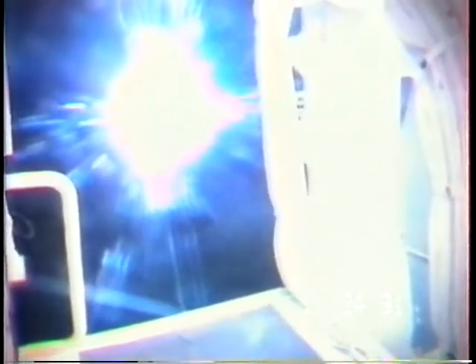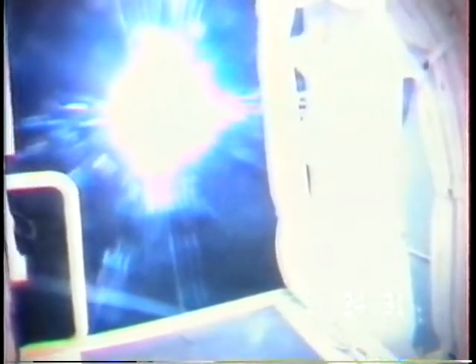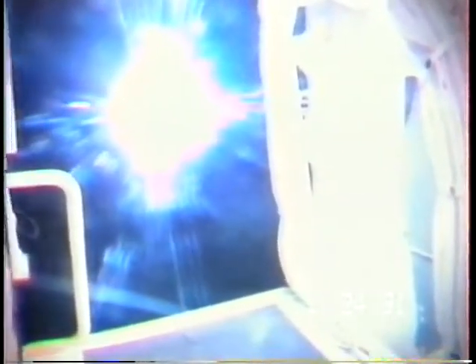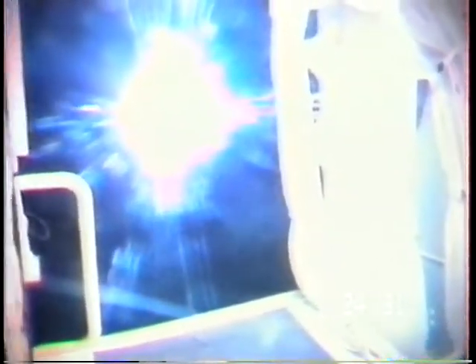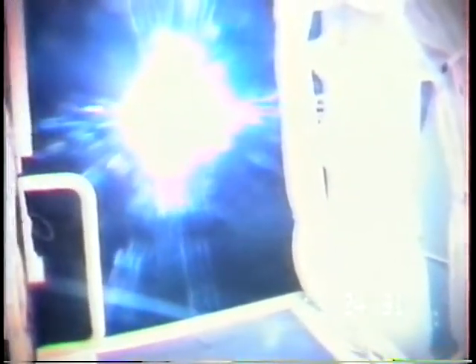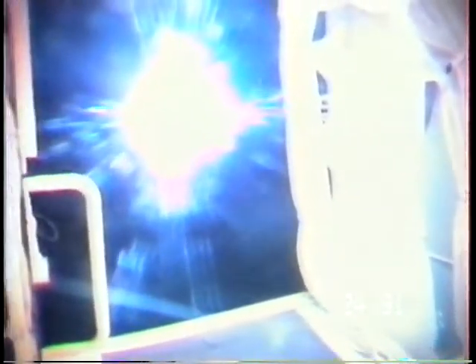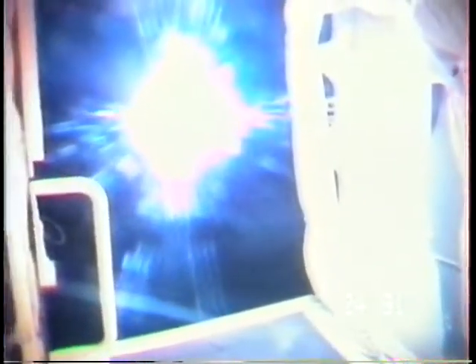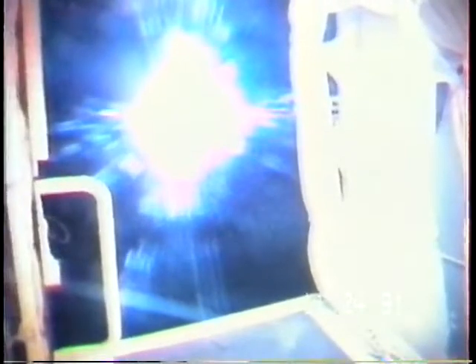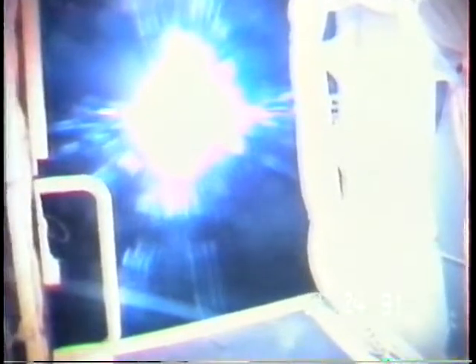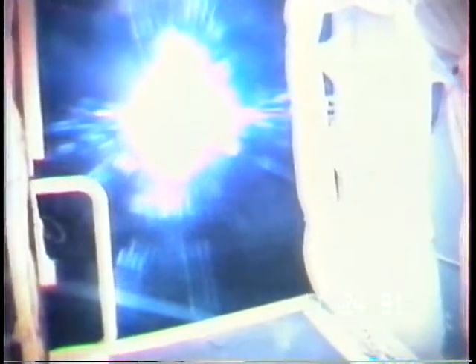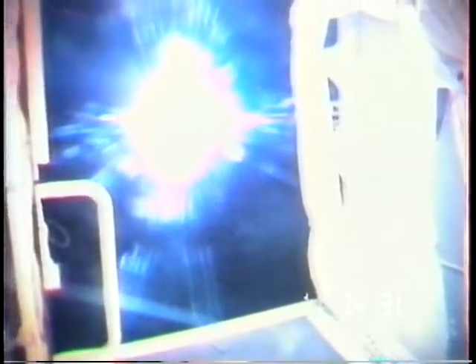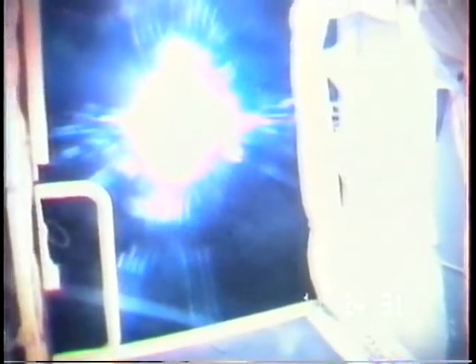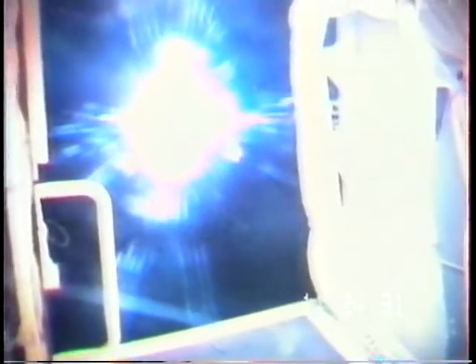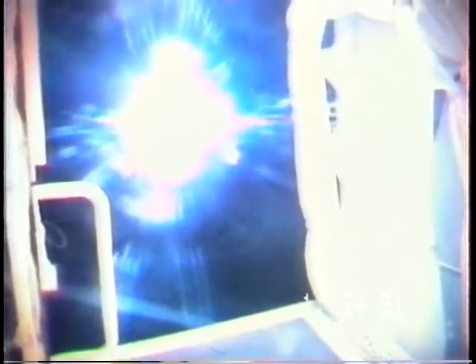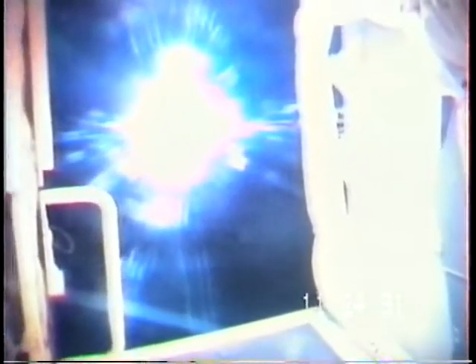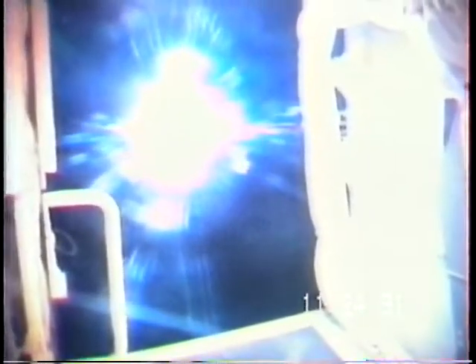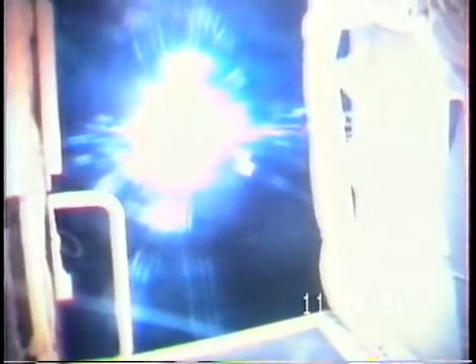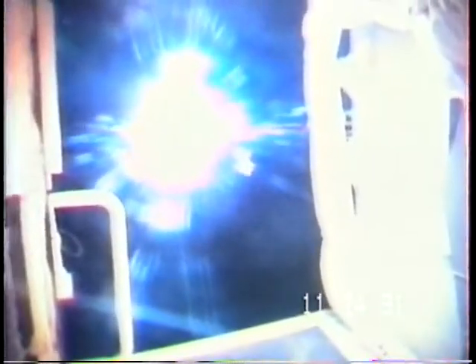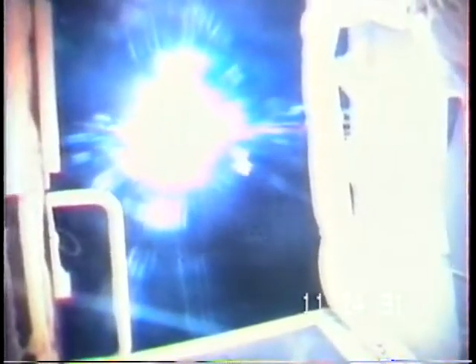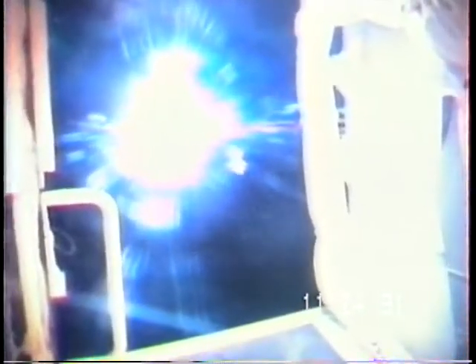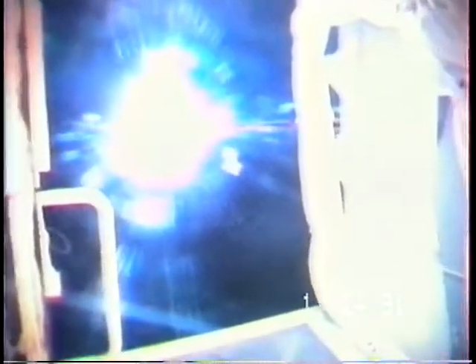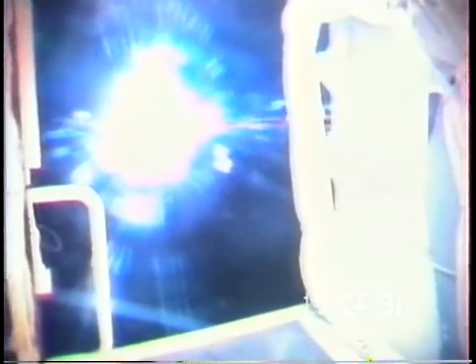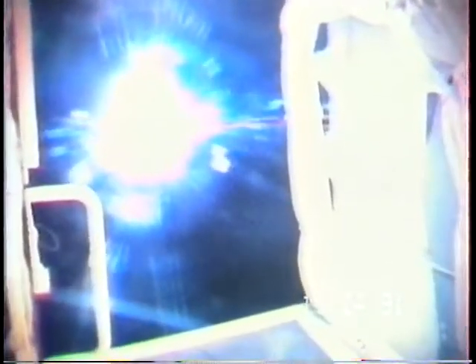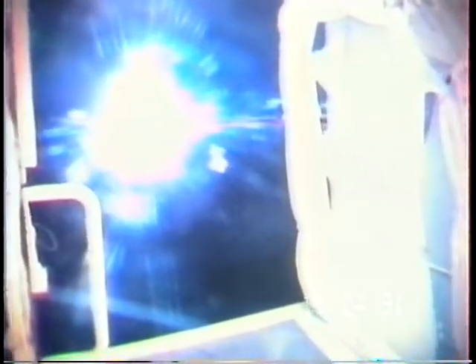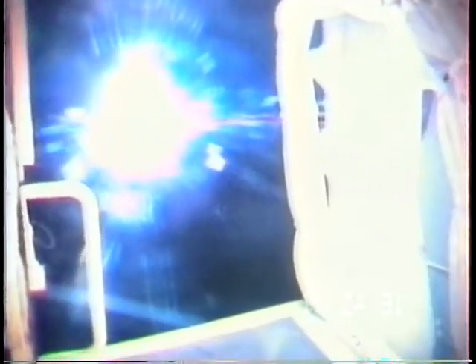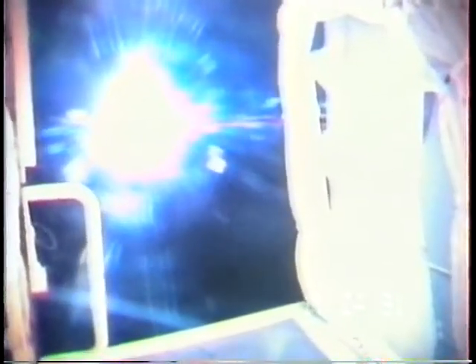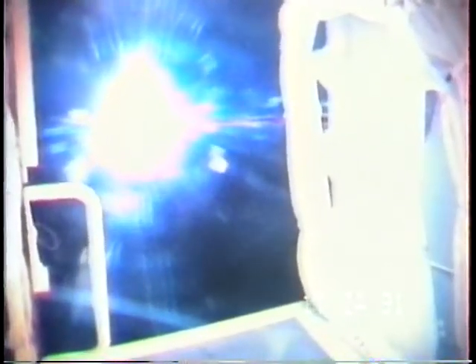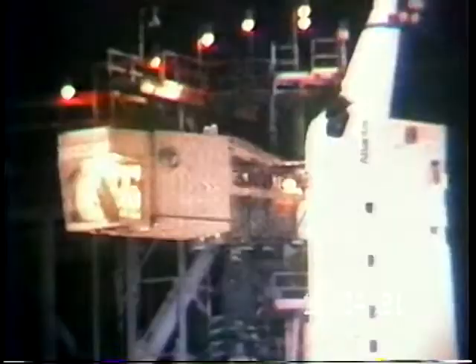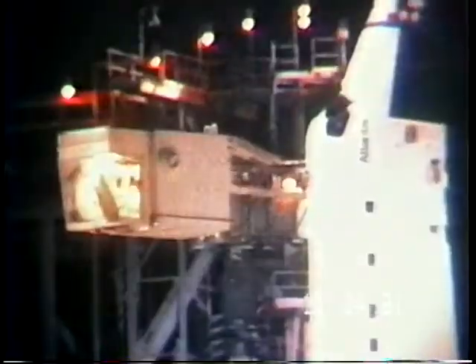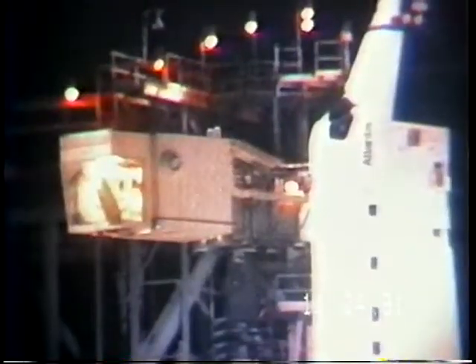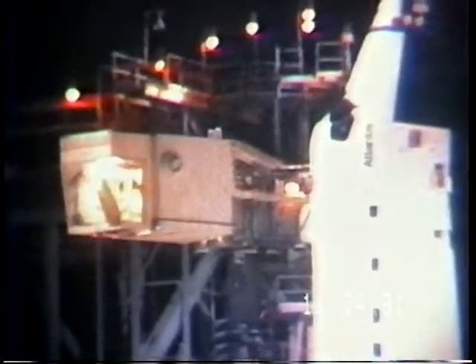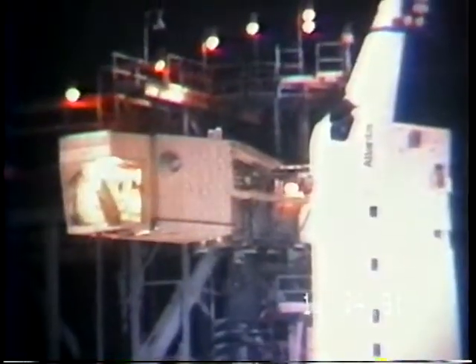This is a view from the camera inside the white room. This is on the orbiter access arm, which is being slowly moved away from the vehicle.